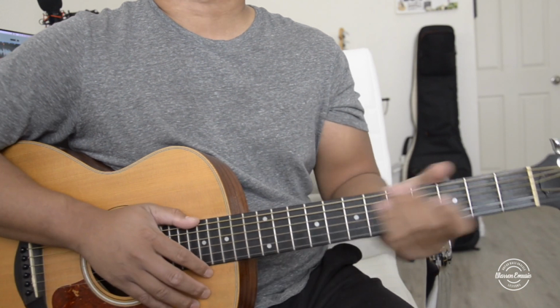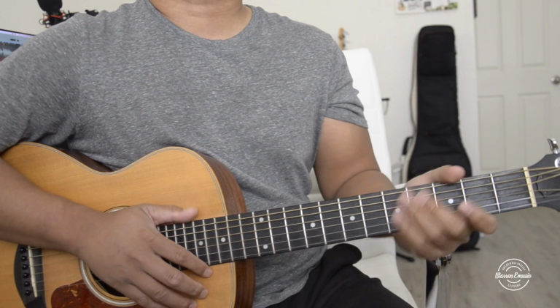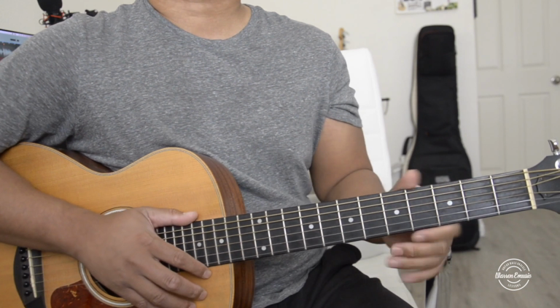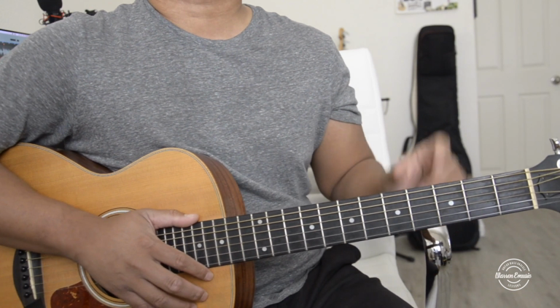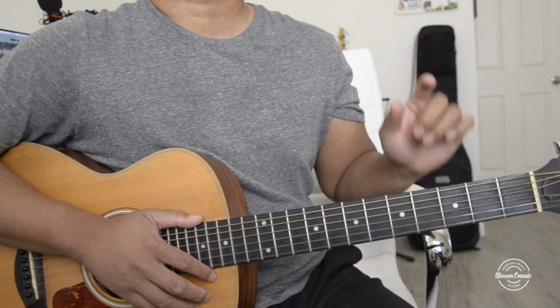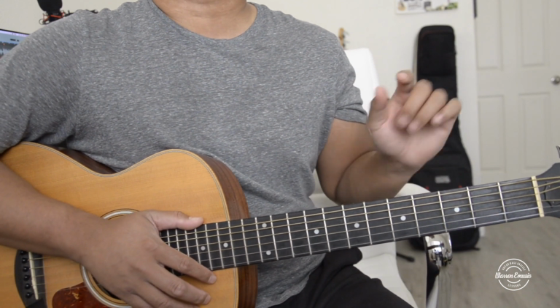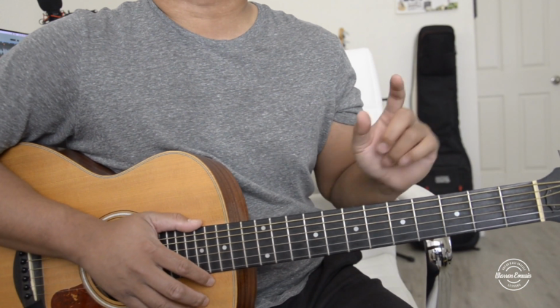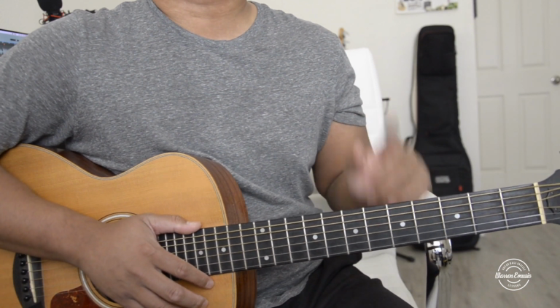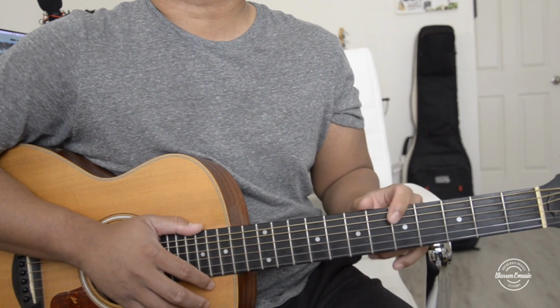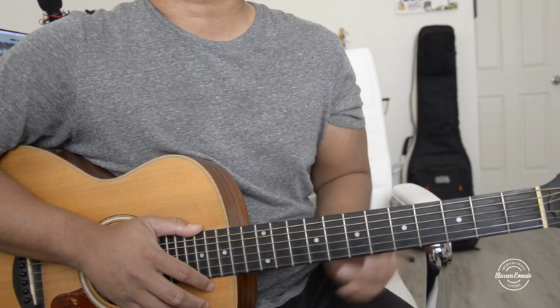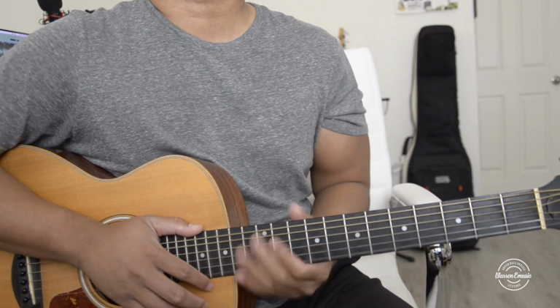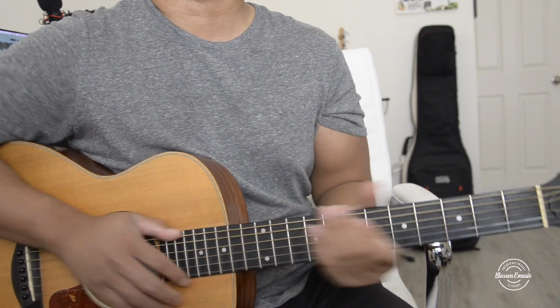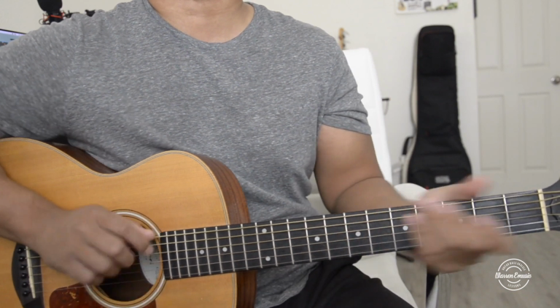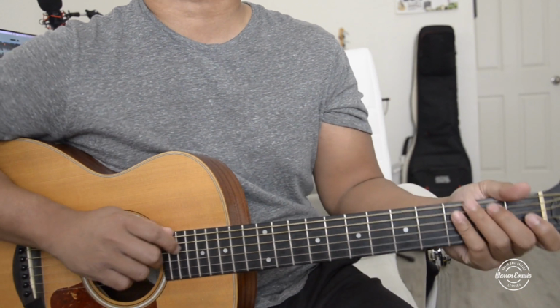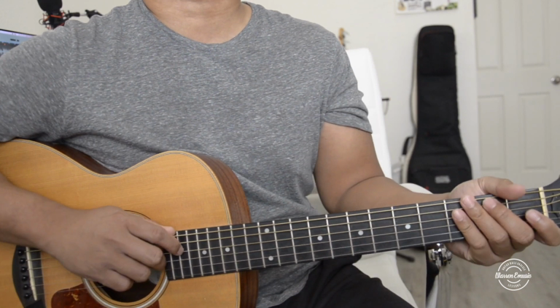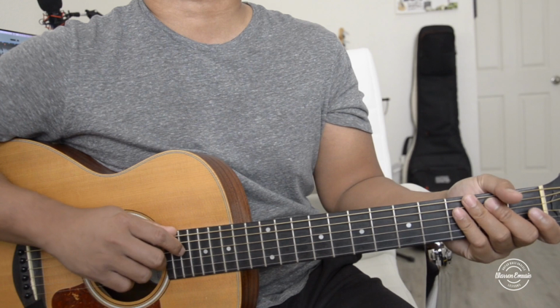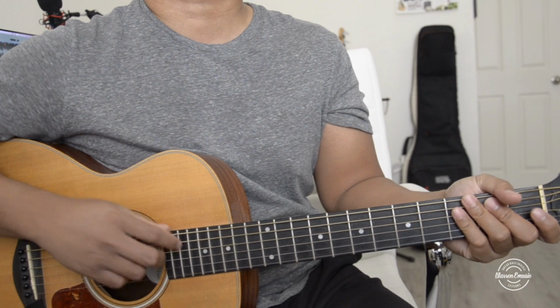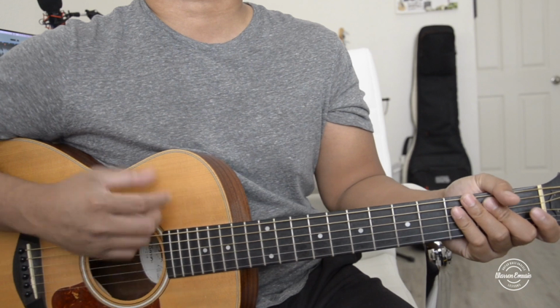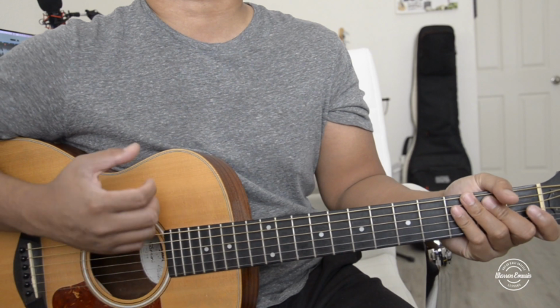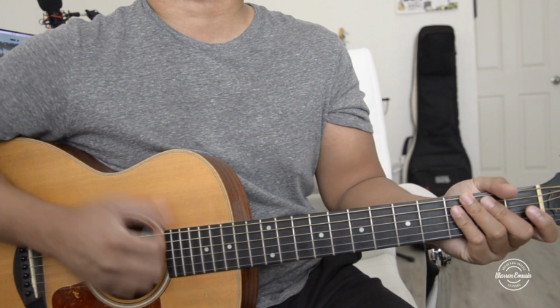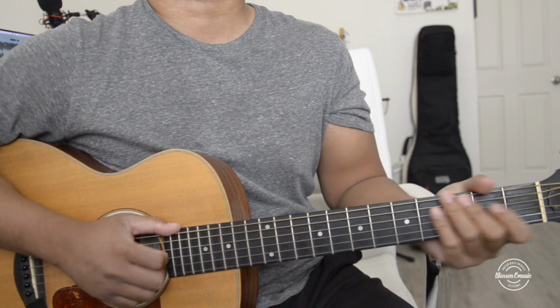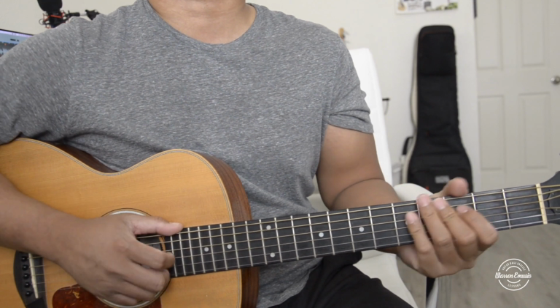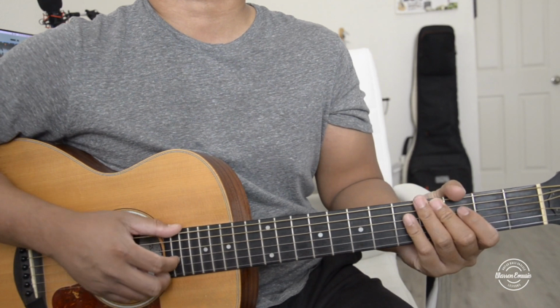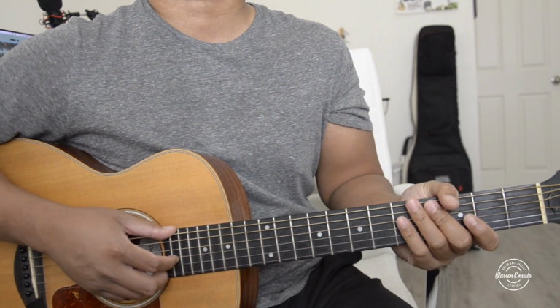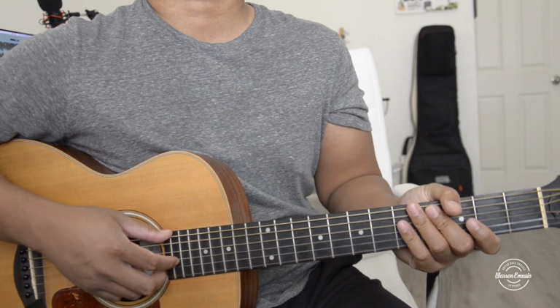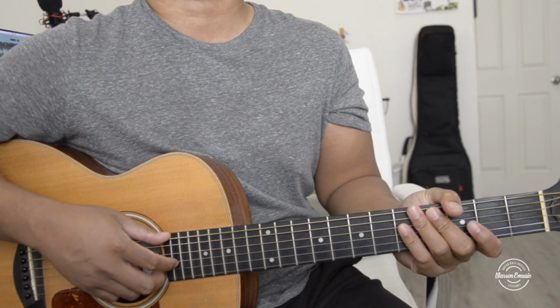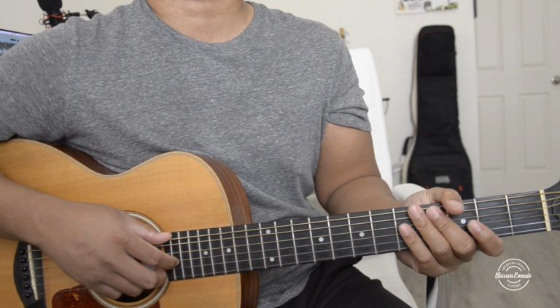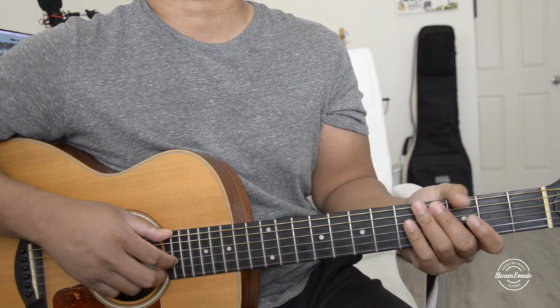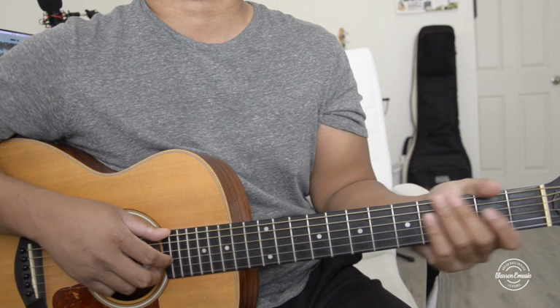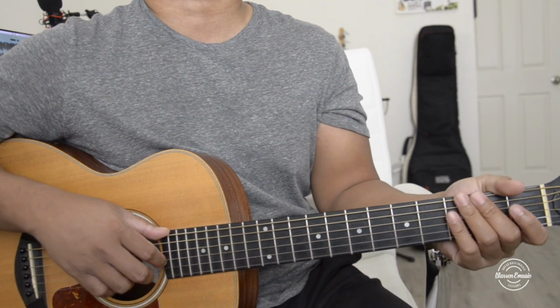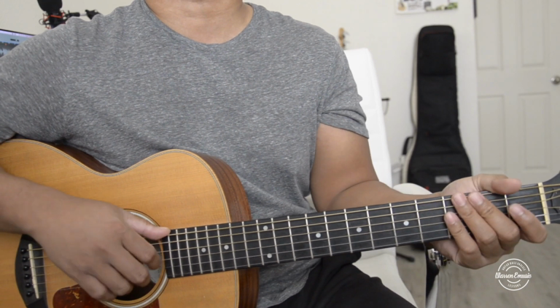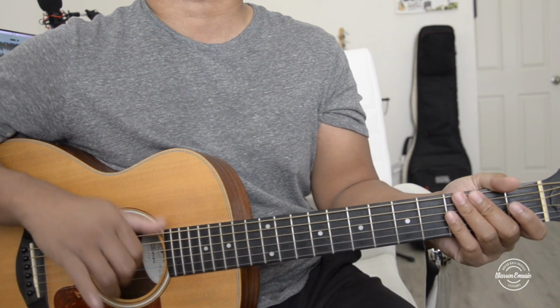So that is how you guys play this song. Don't forget to subscribe, give this video a like, and I'll see you guys in the next video.